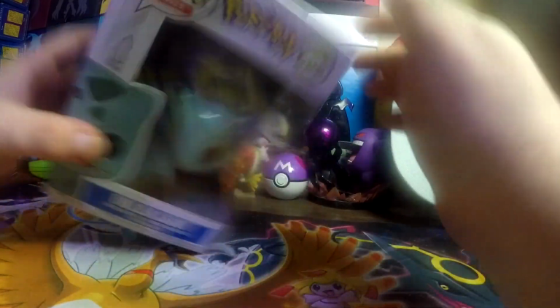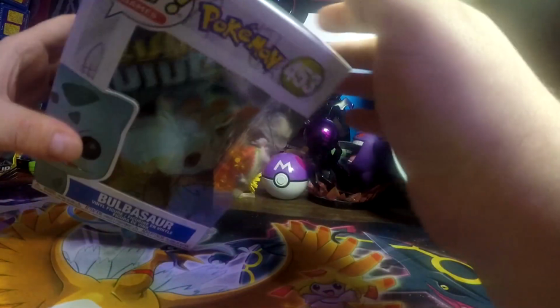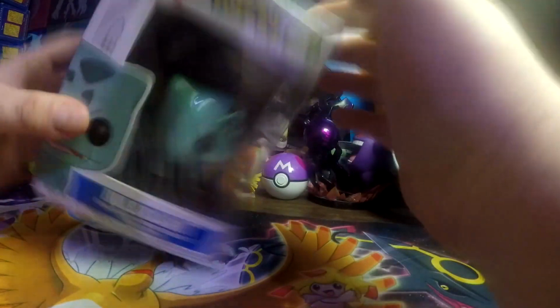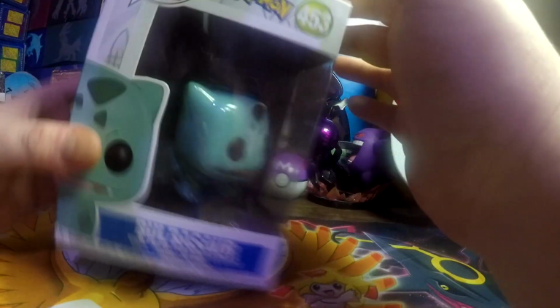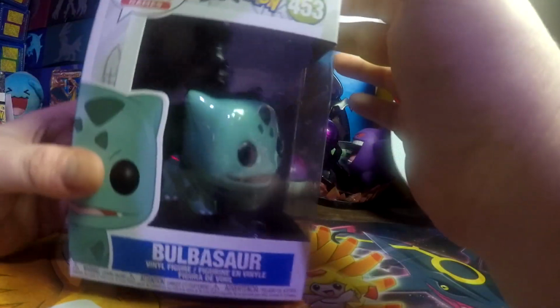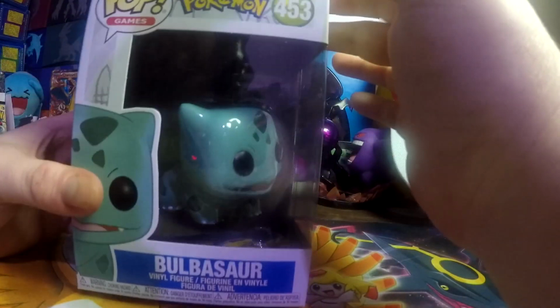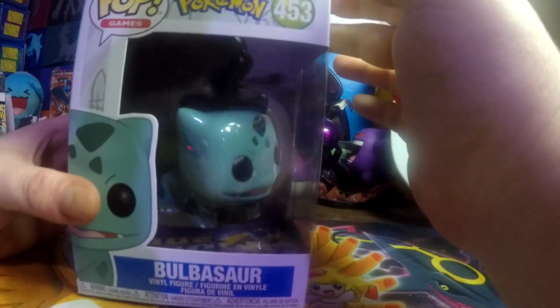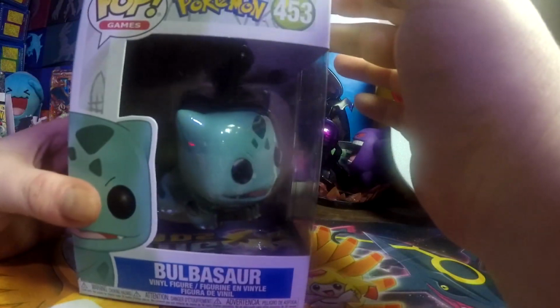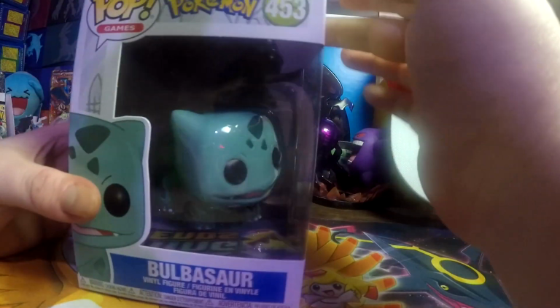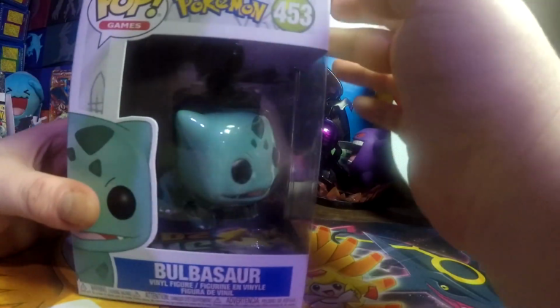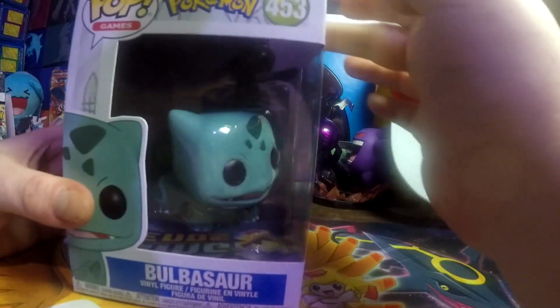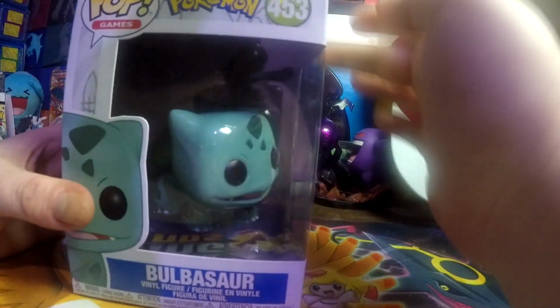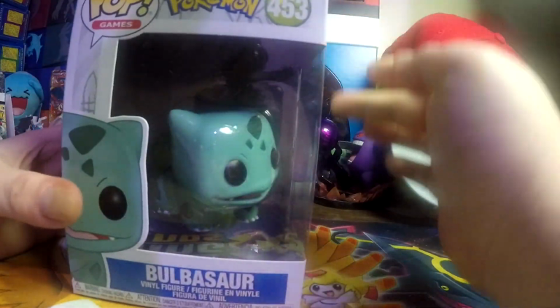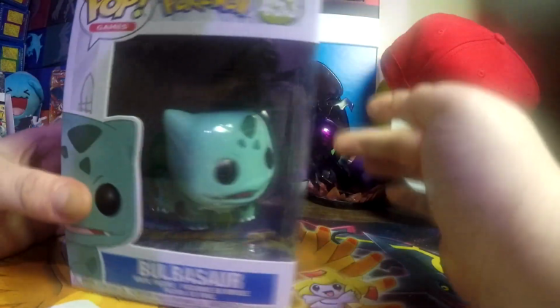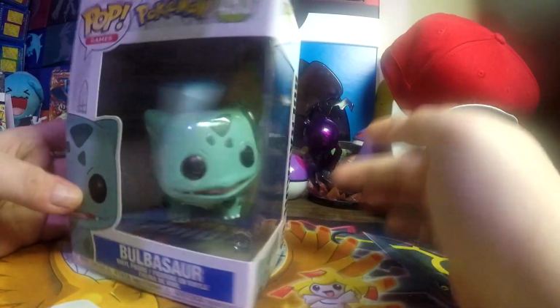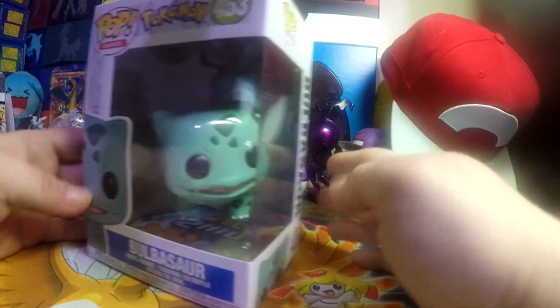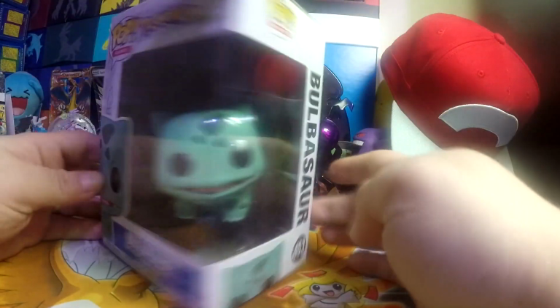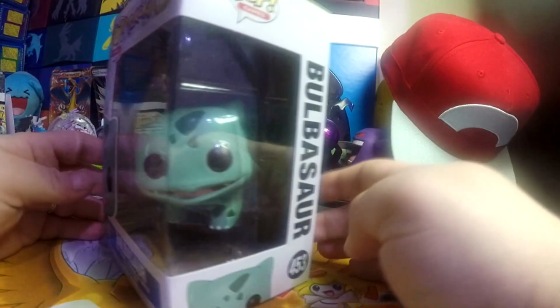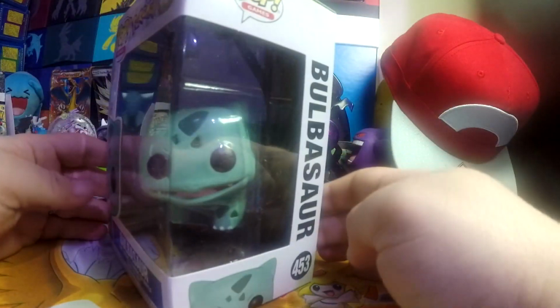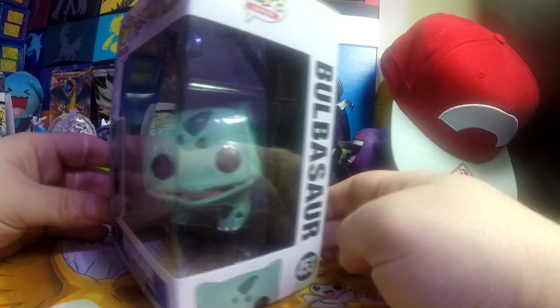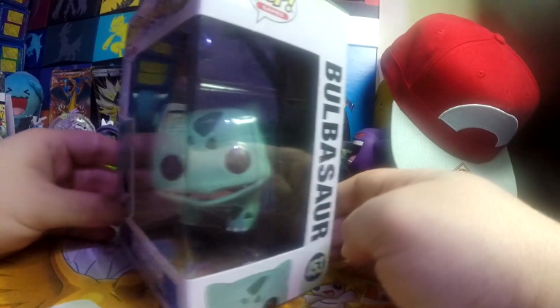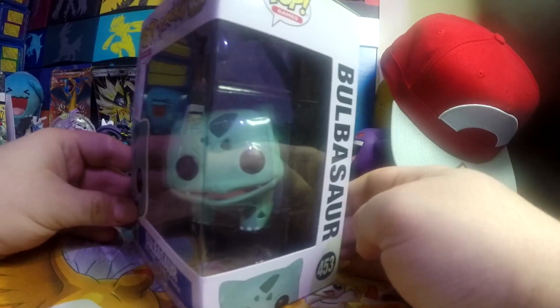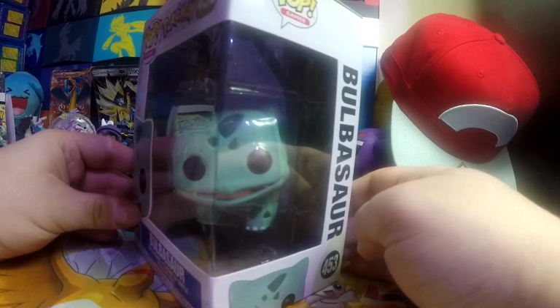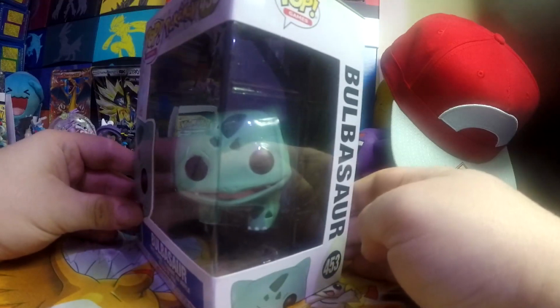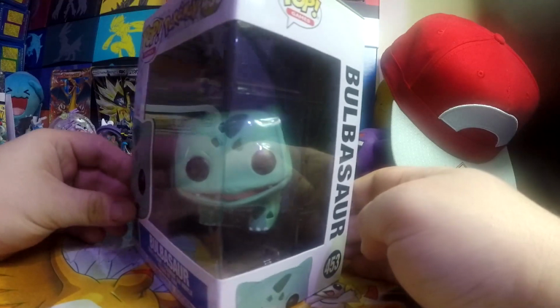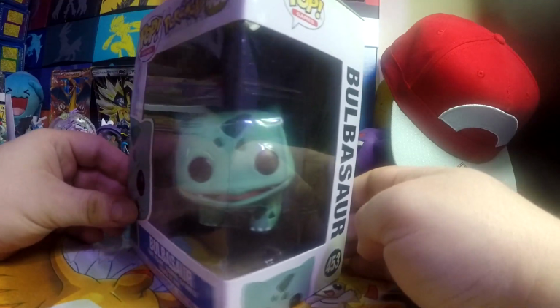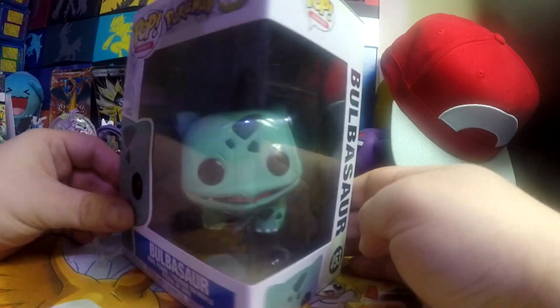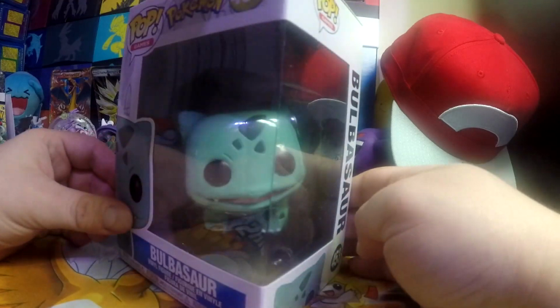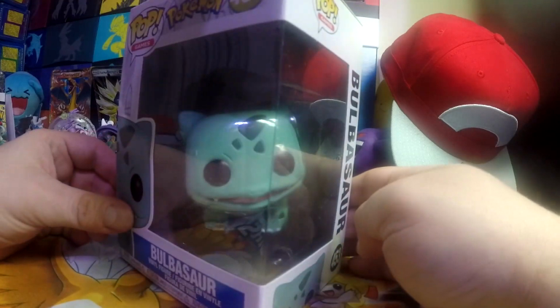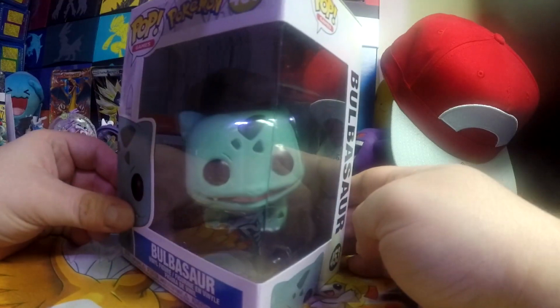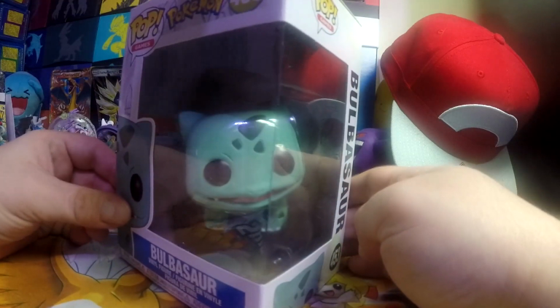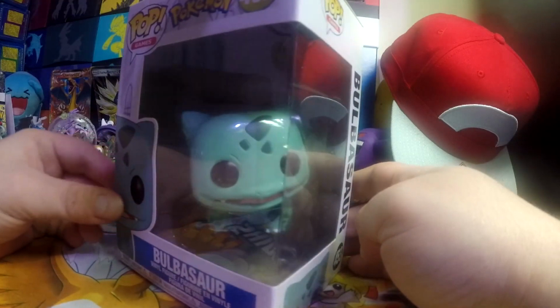I want to show it off real quick — it is adorable. This Bulbasaur is so cute.